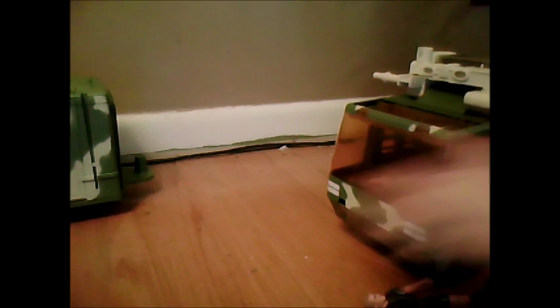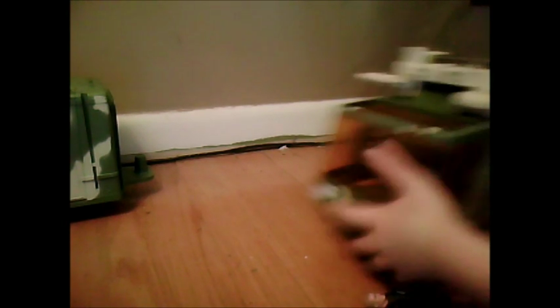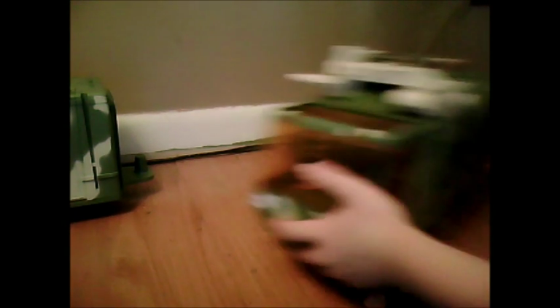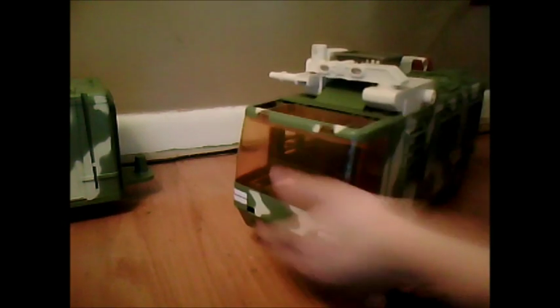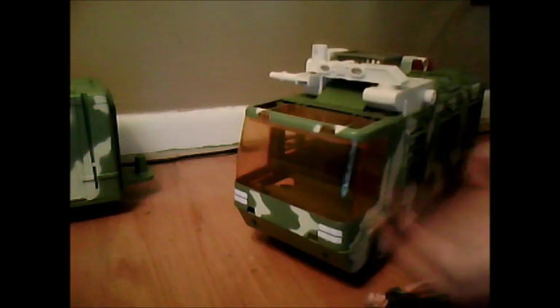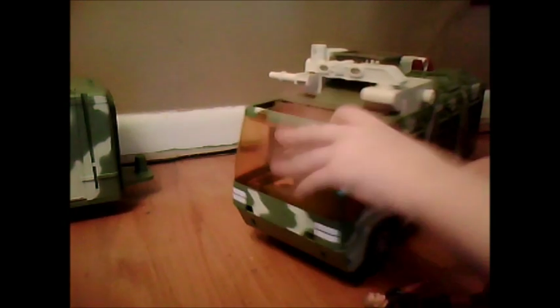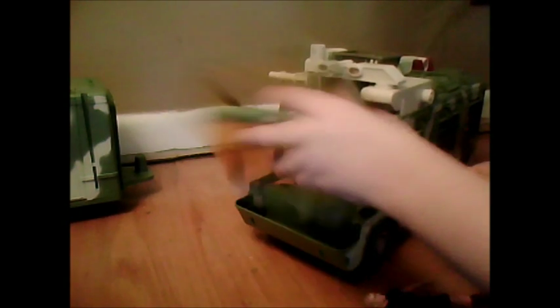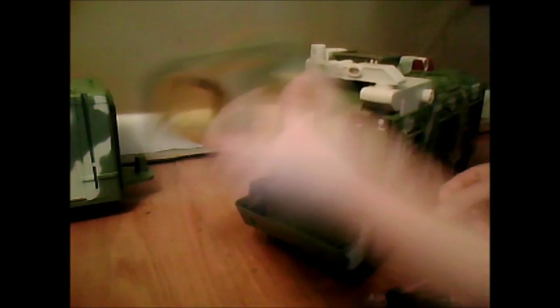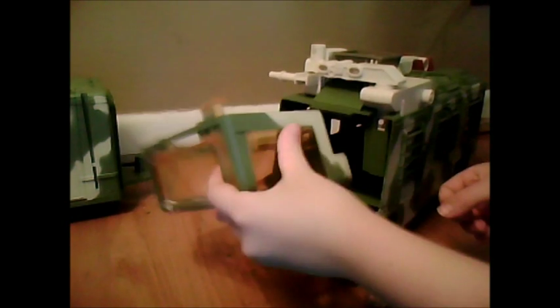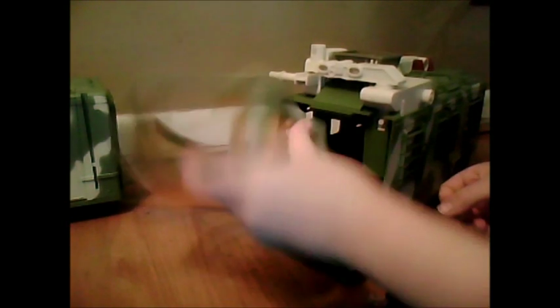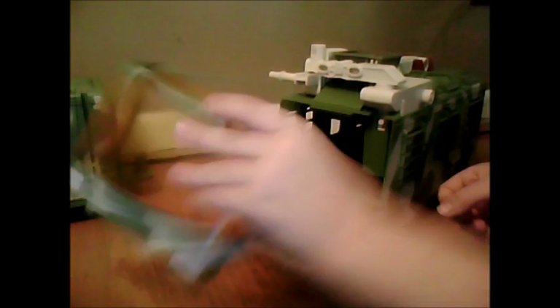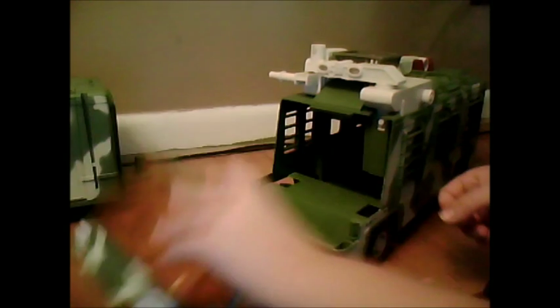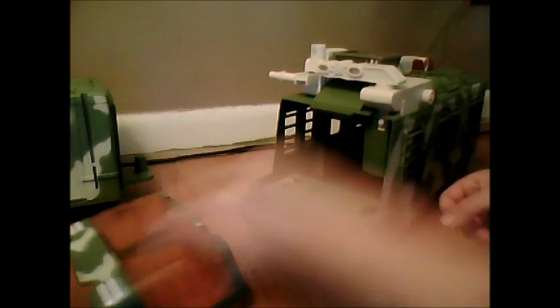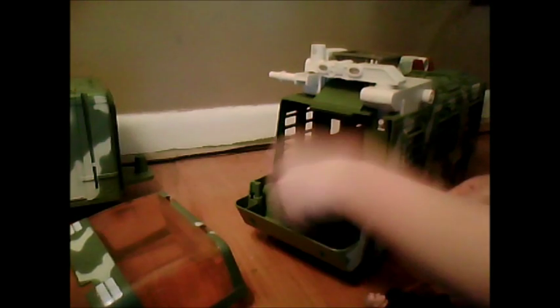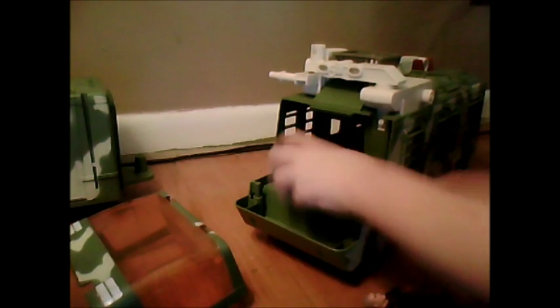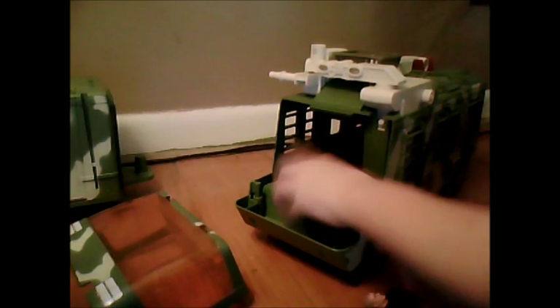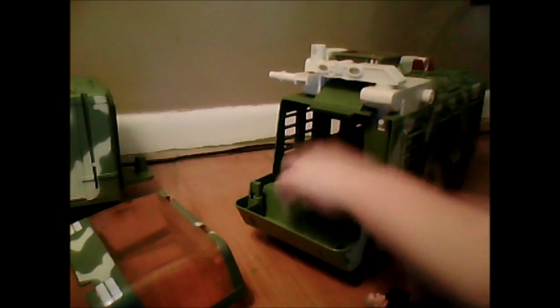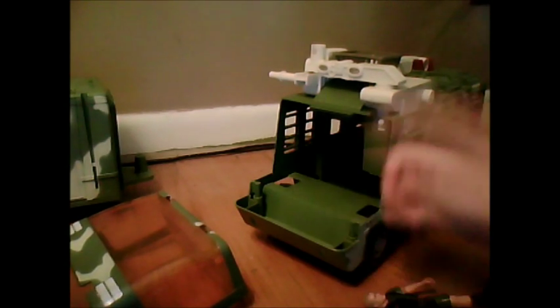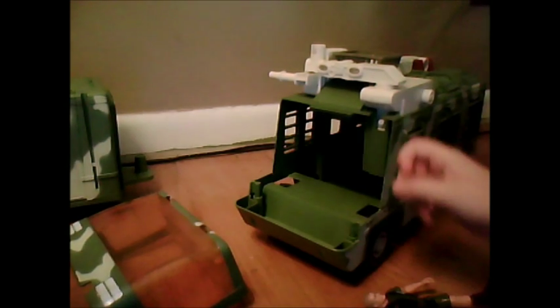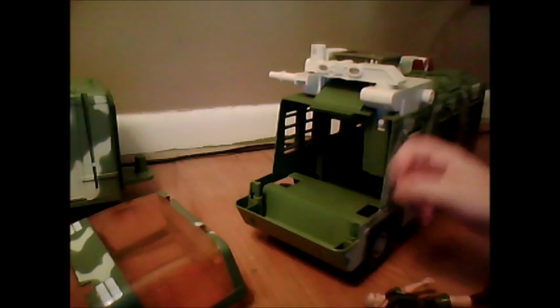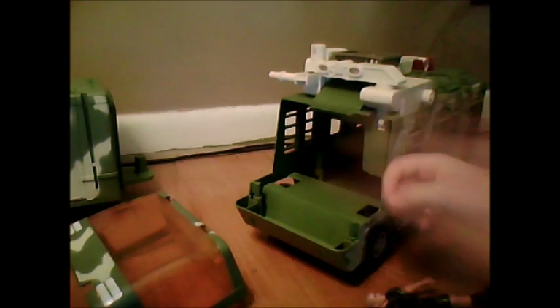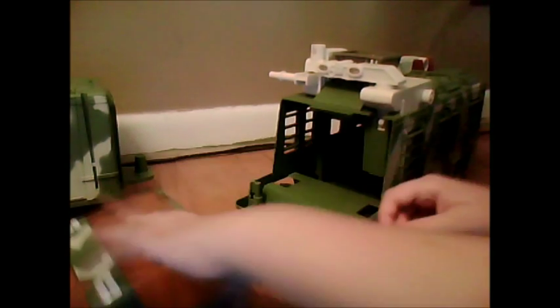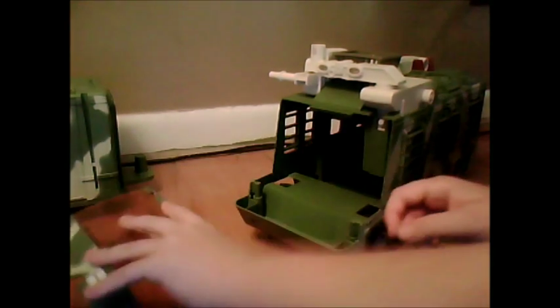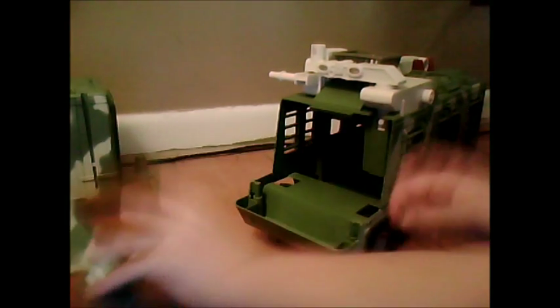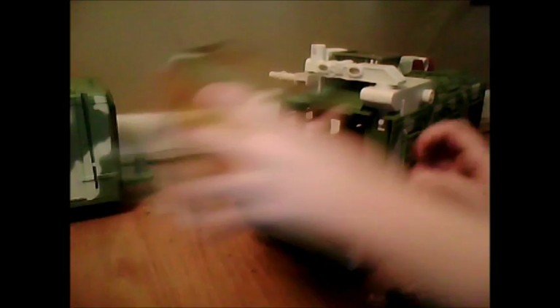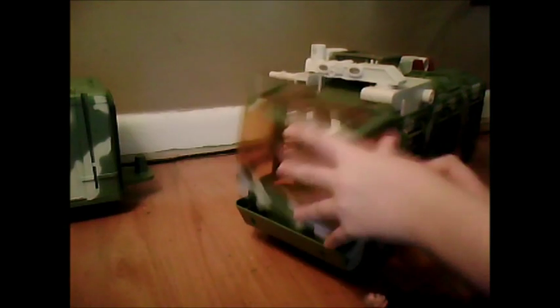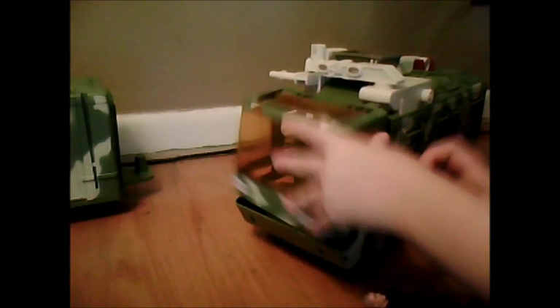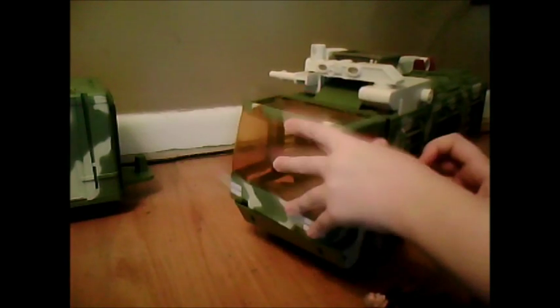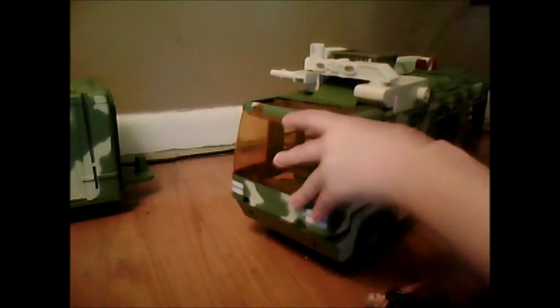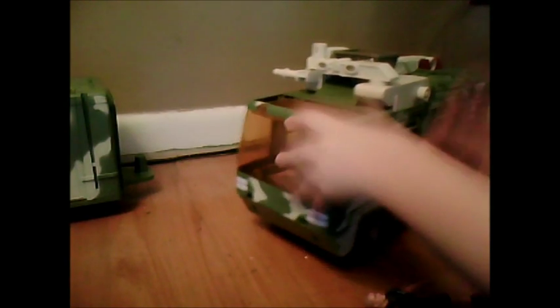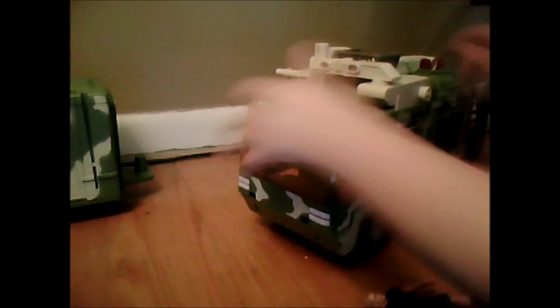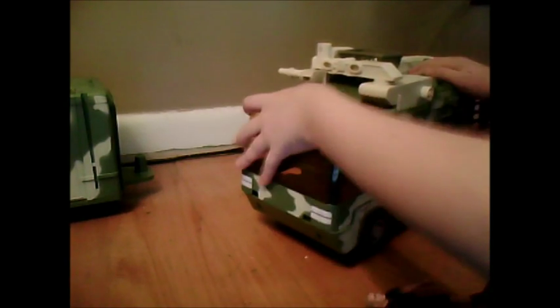Dino damage — this panel comes off. And this normally would have a steering wheel, but mine didn't come with that, so I'm missing the steering wheel.